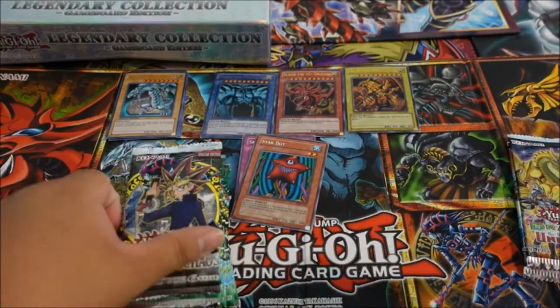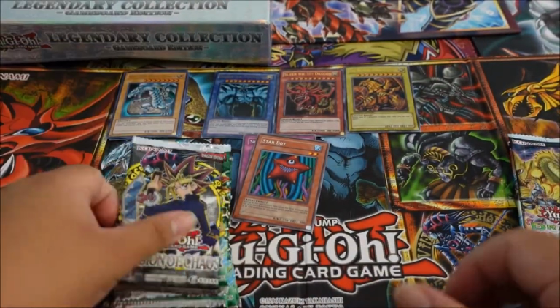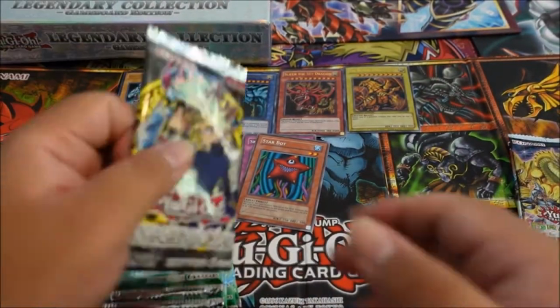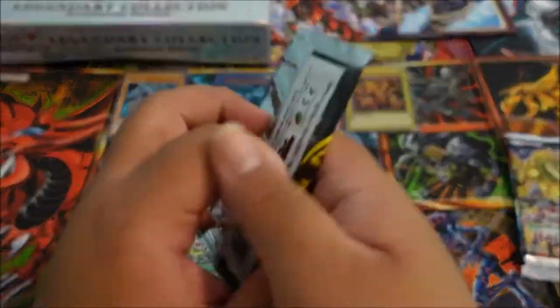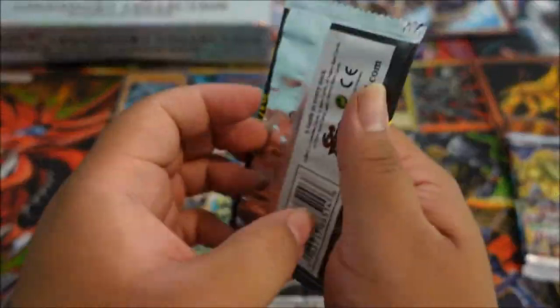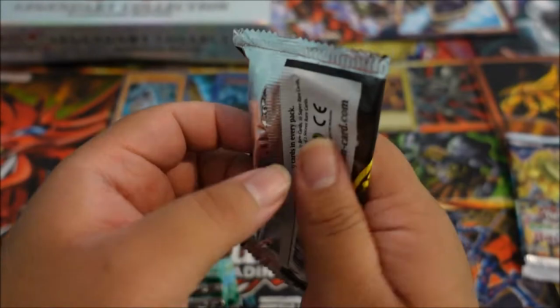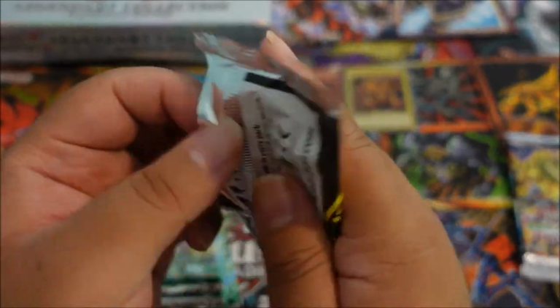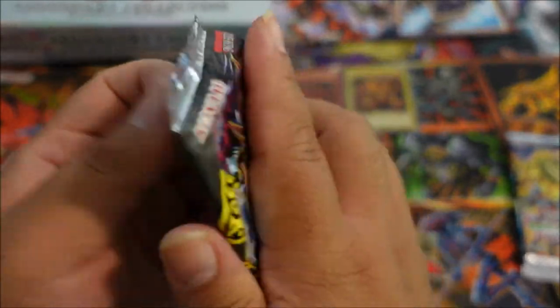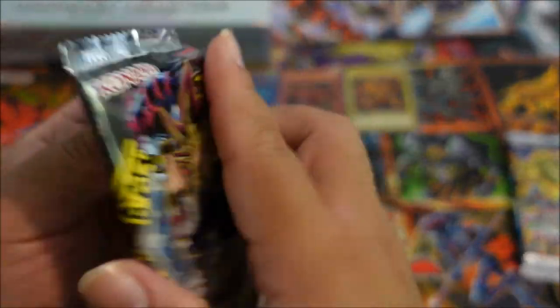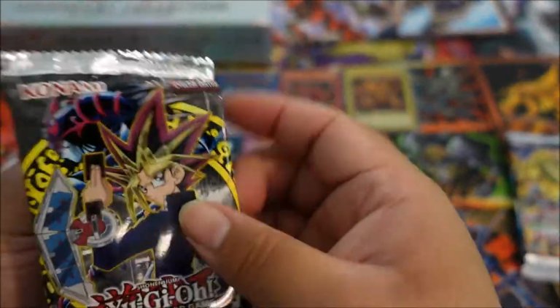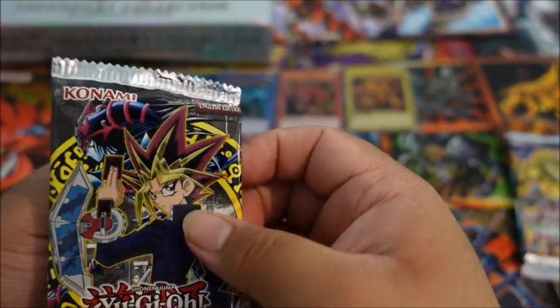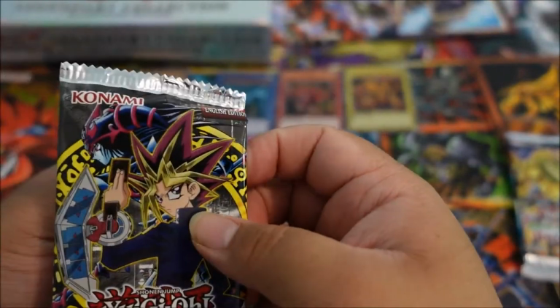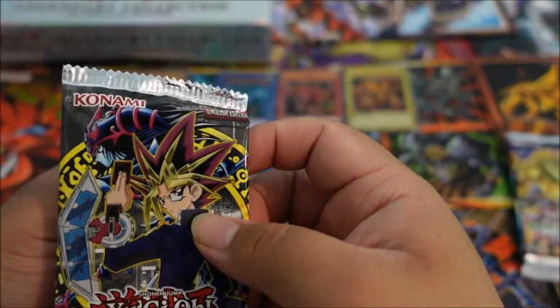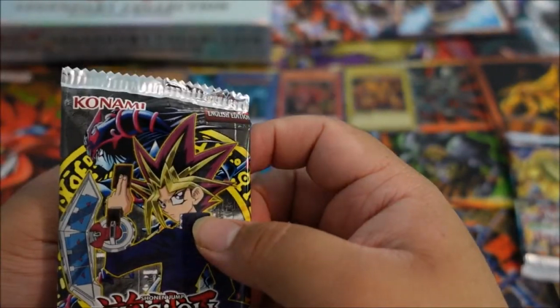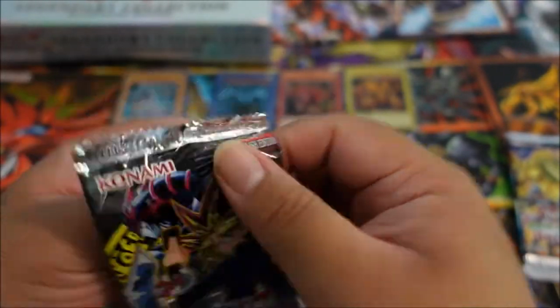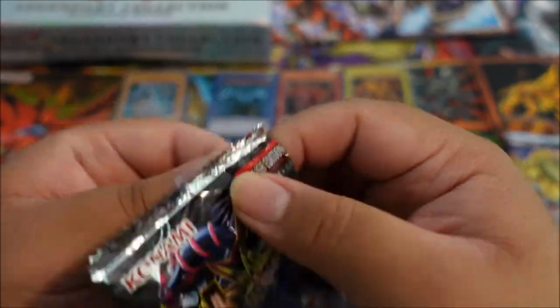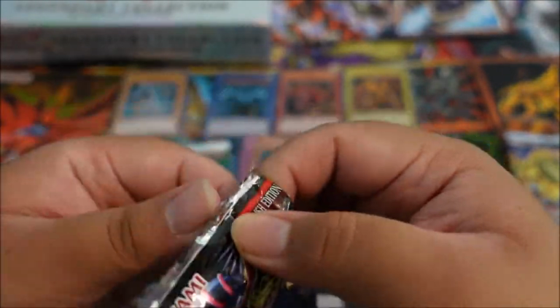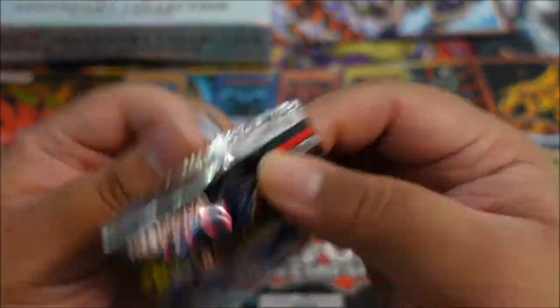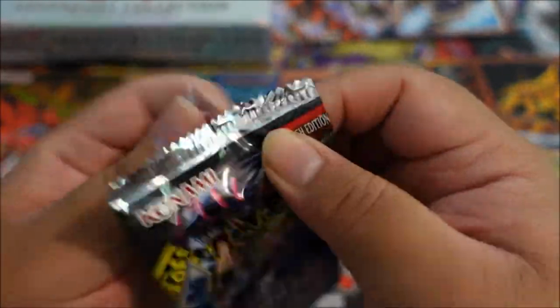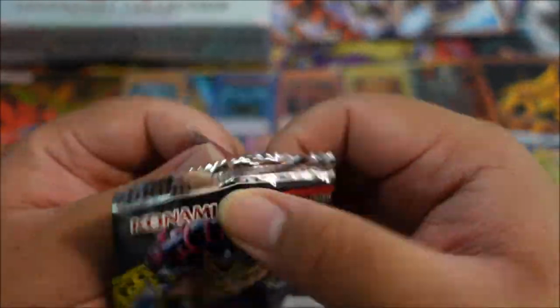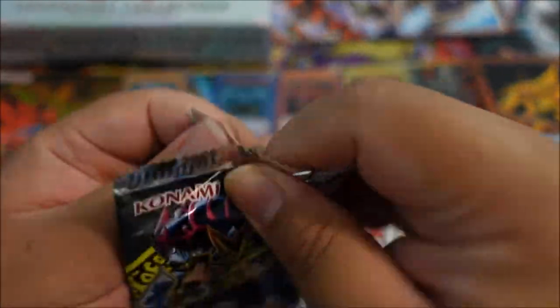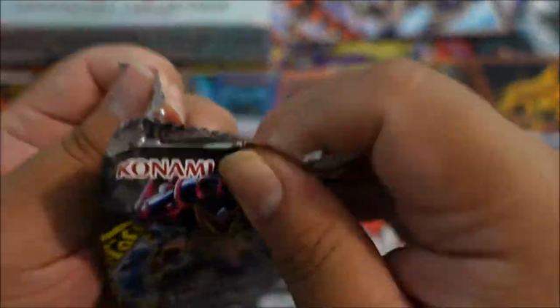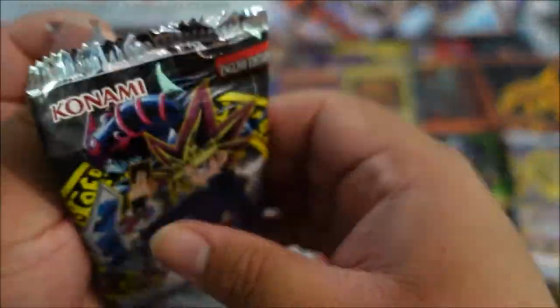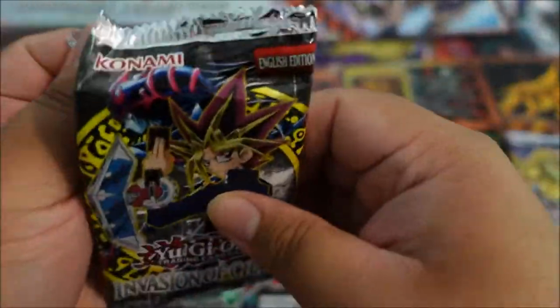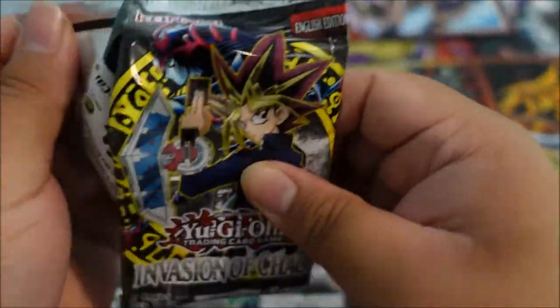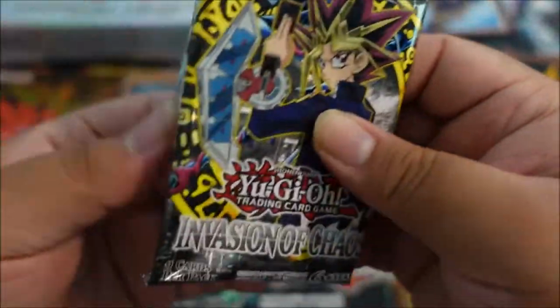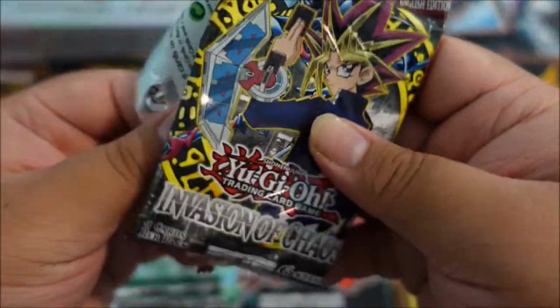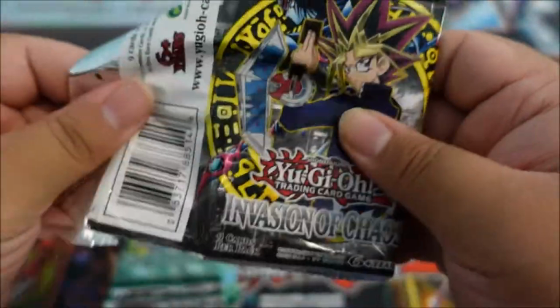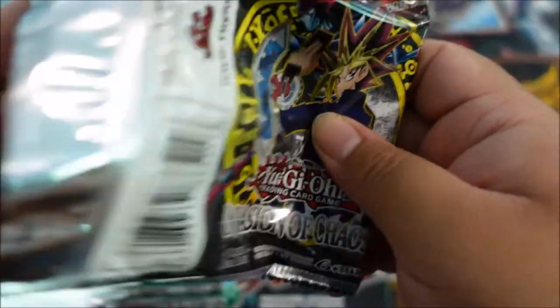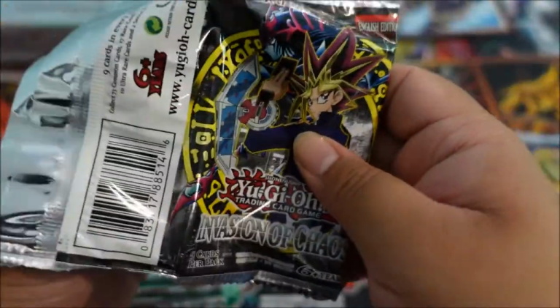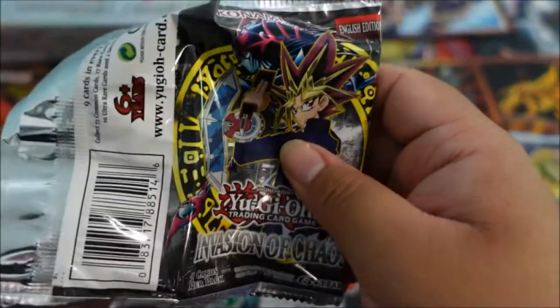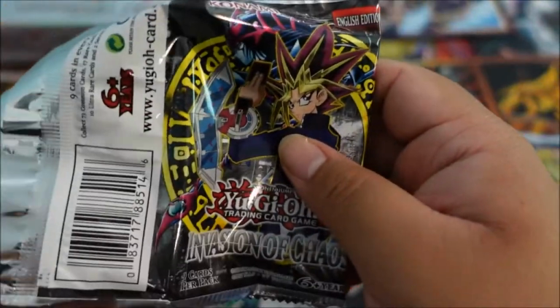Cybersaurus, Lava Moth, Armored Lizard, and Stim-Pack. Another rare — that's awesome. Now we have Invasion of Chaos, and then next will be our Spell Rulers.